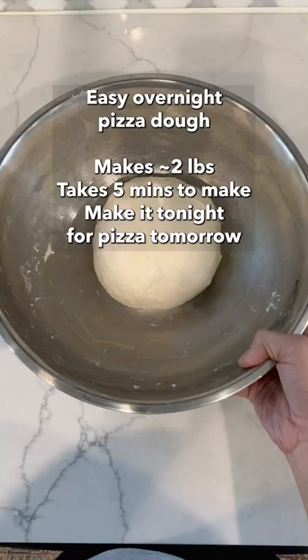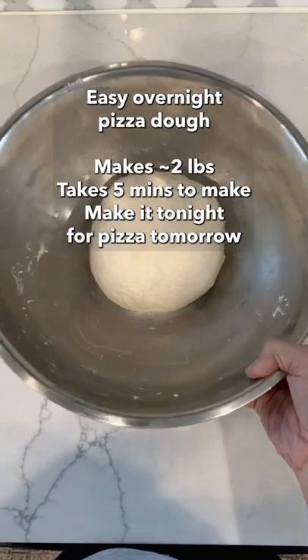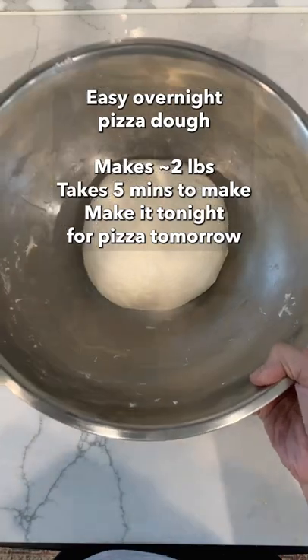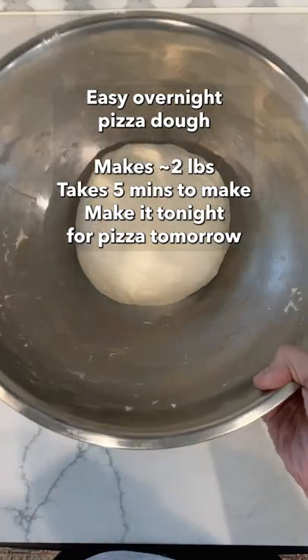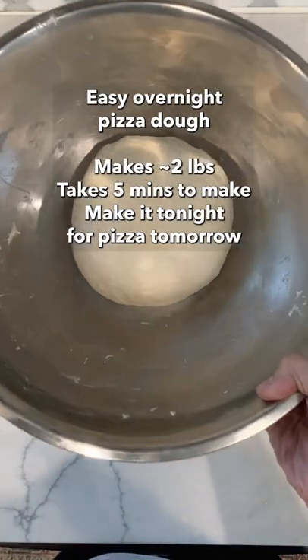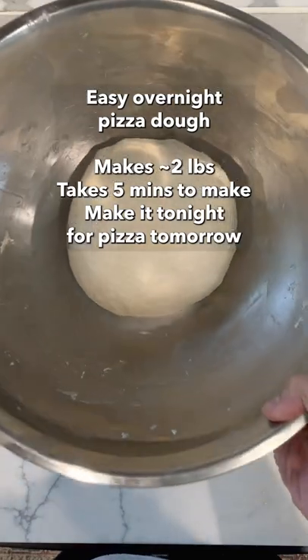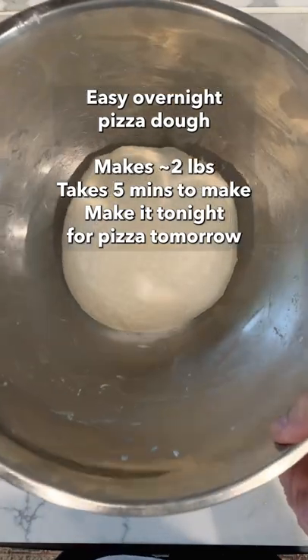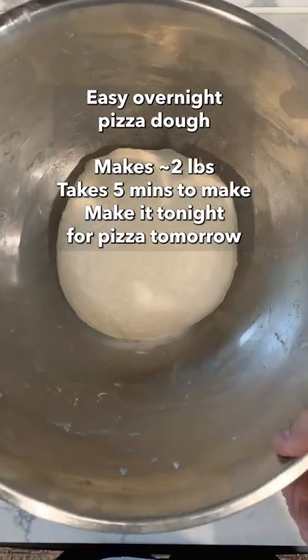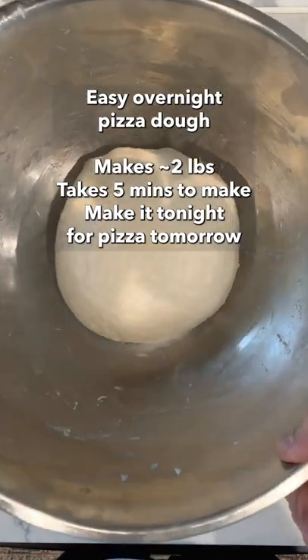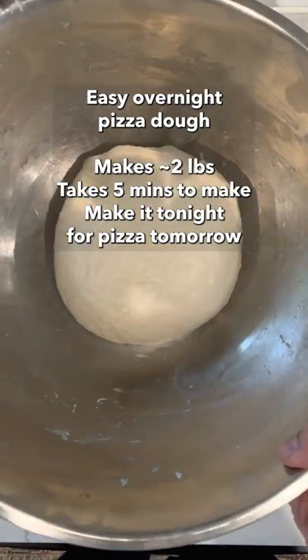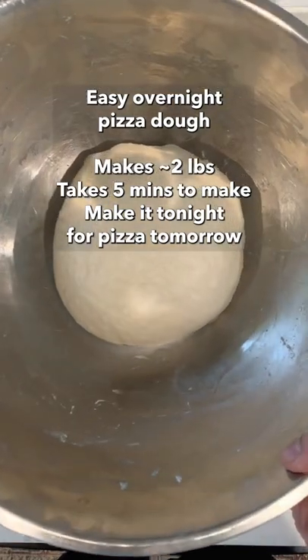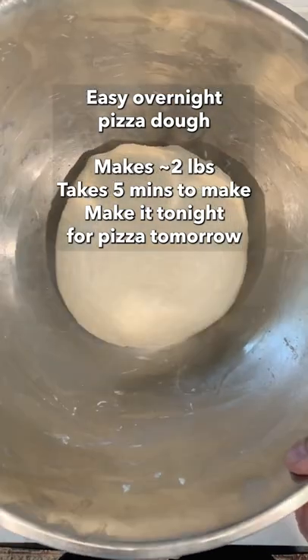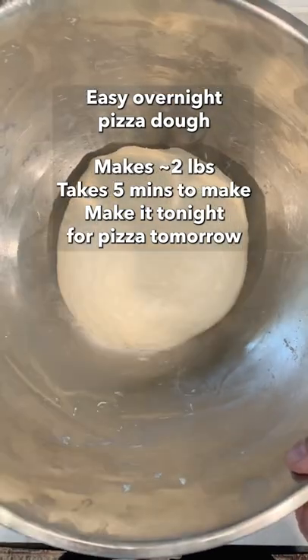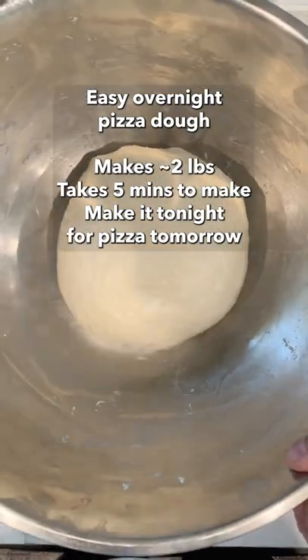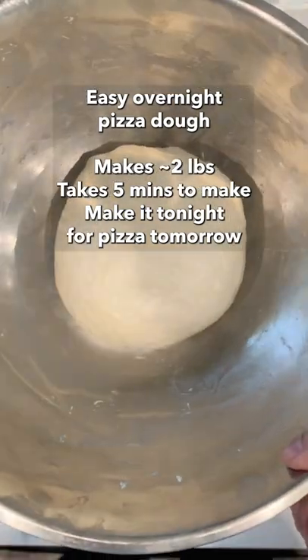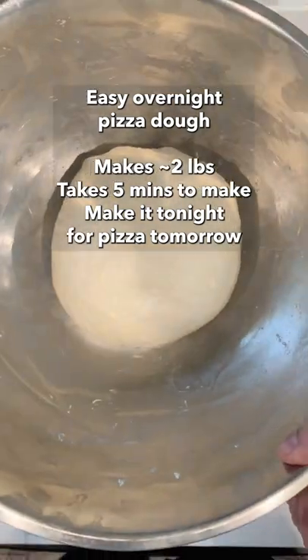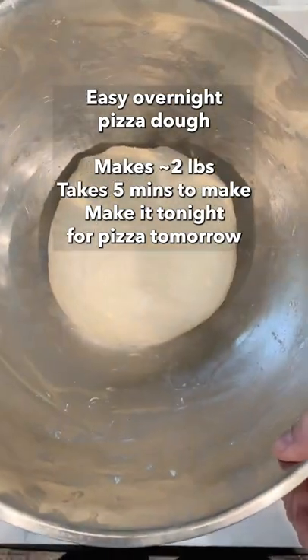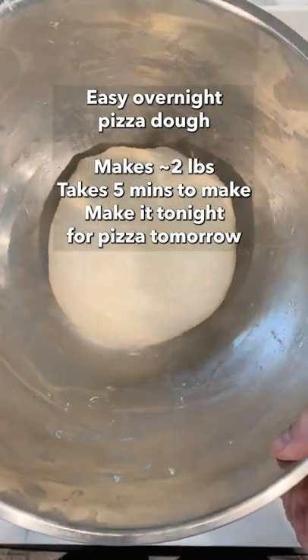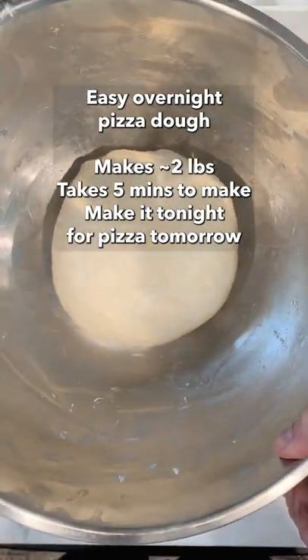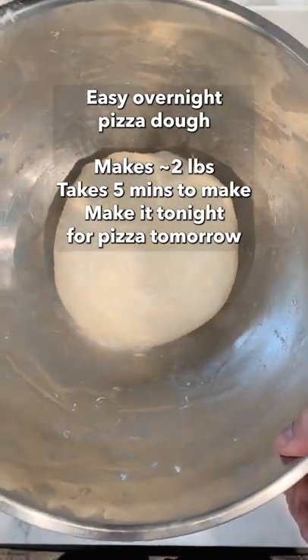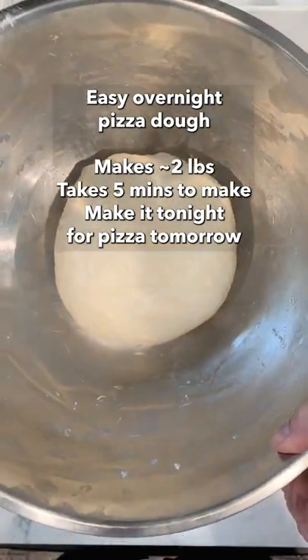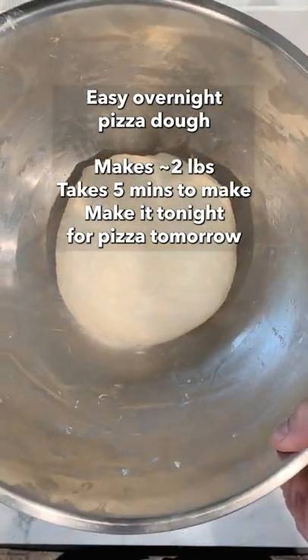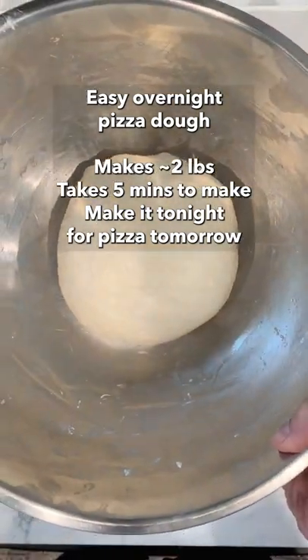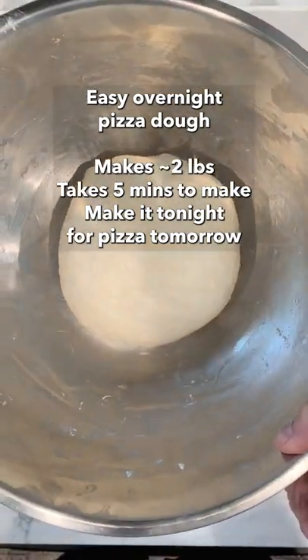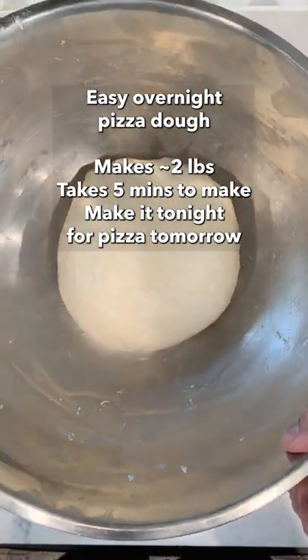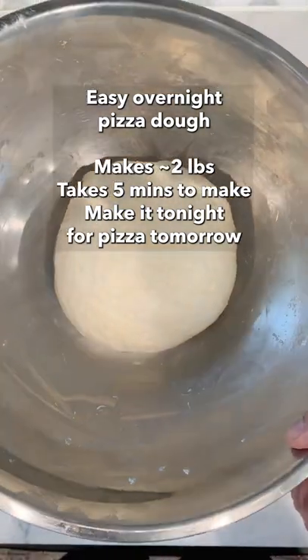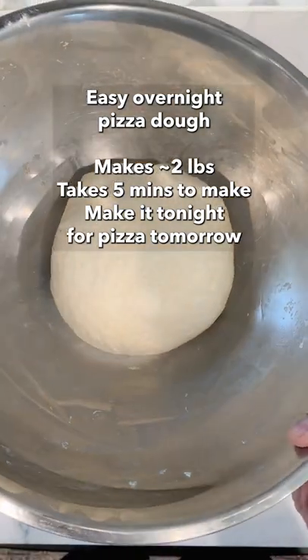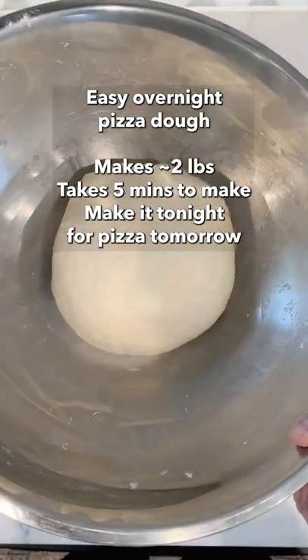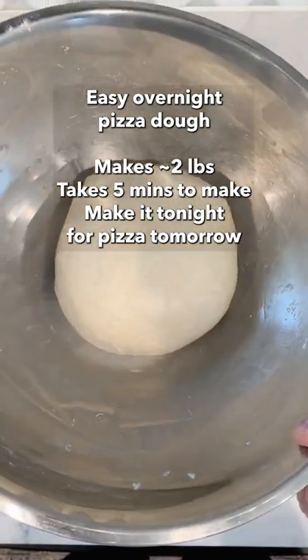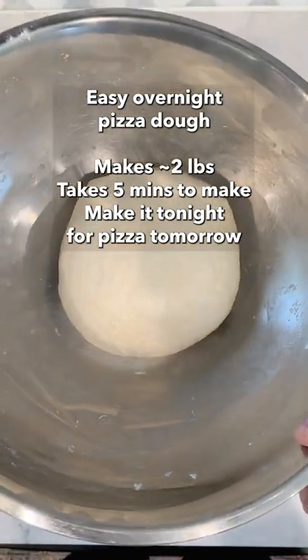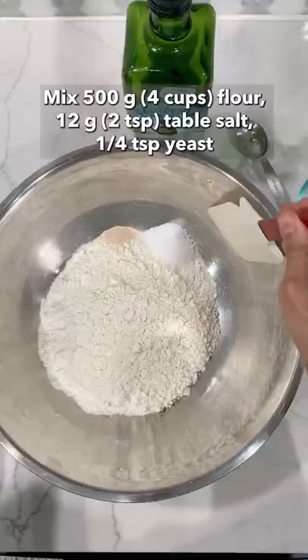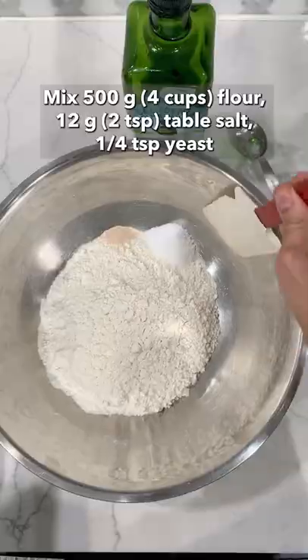Easy pizza dough. Makes about two pounds, takes five minutes to make. You can make it the night before — here's how it's done.